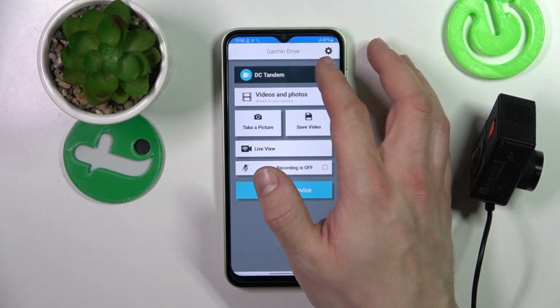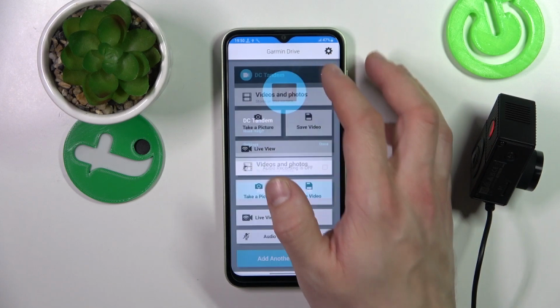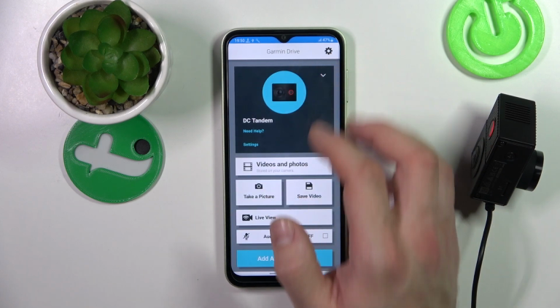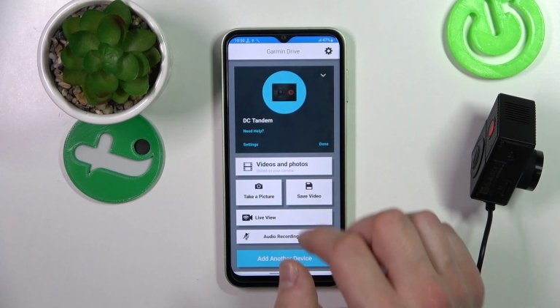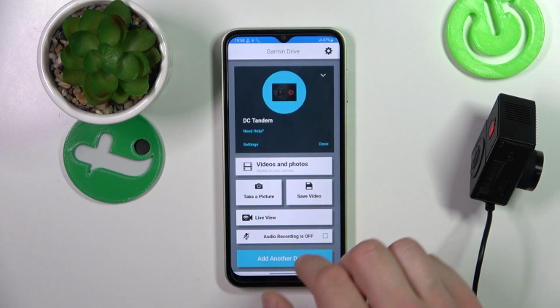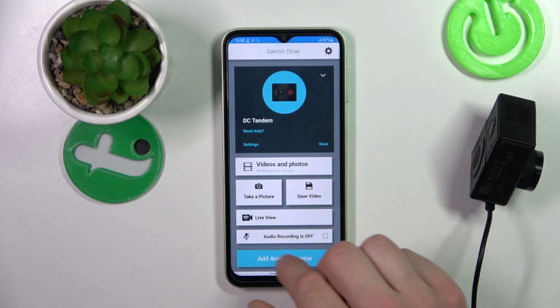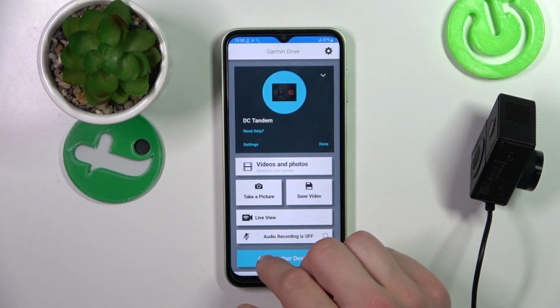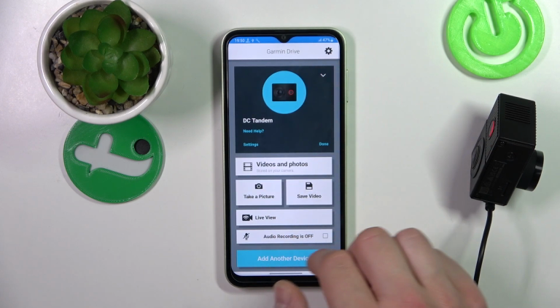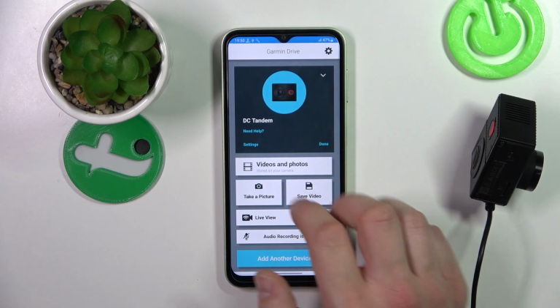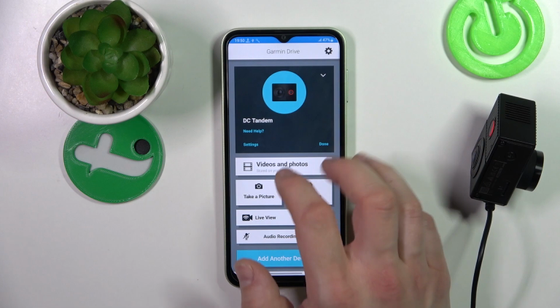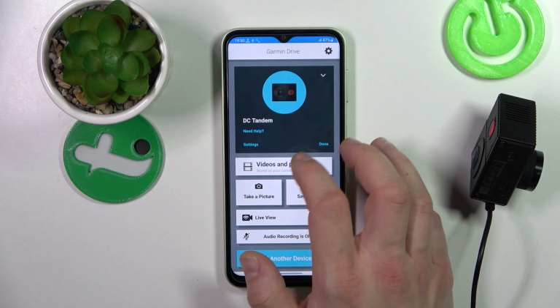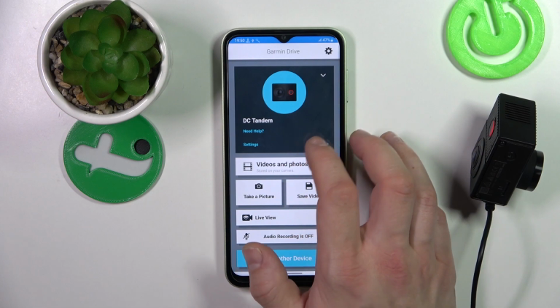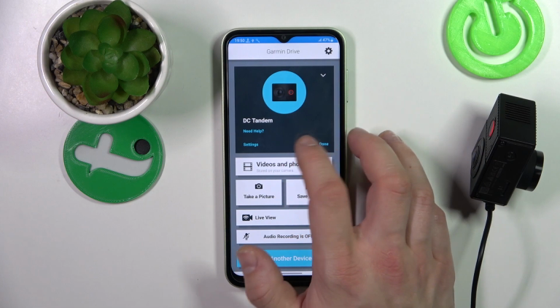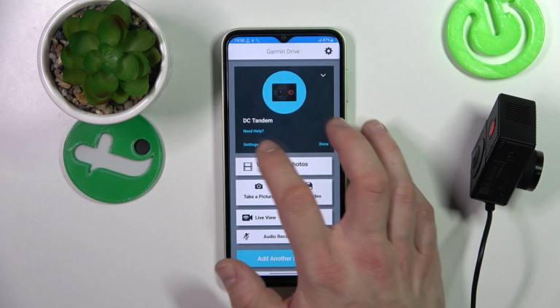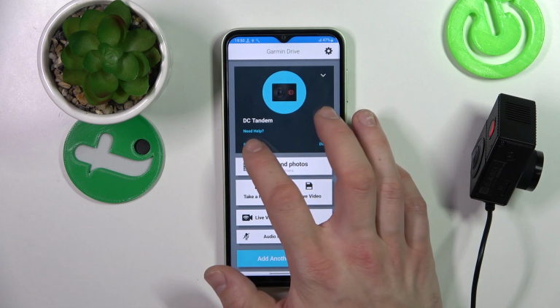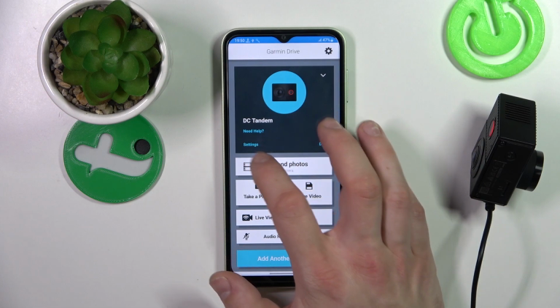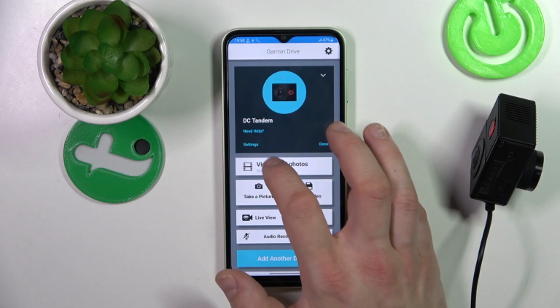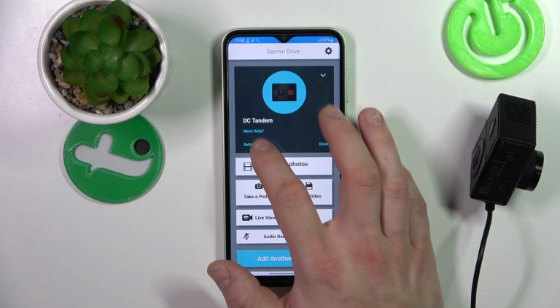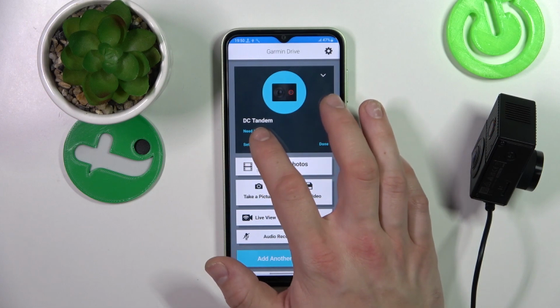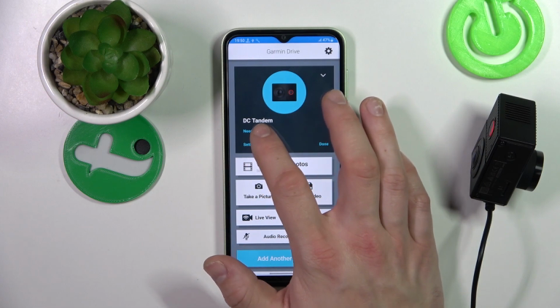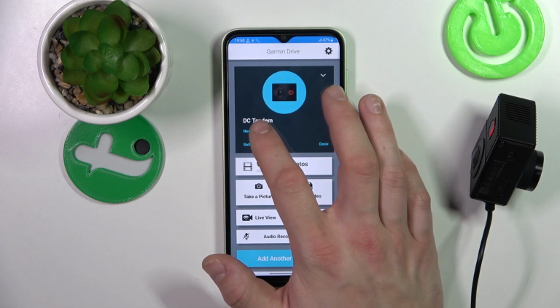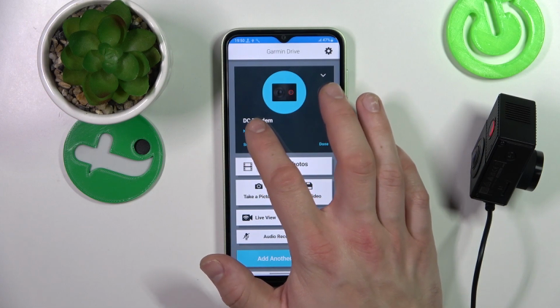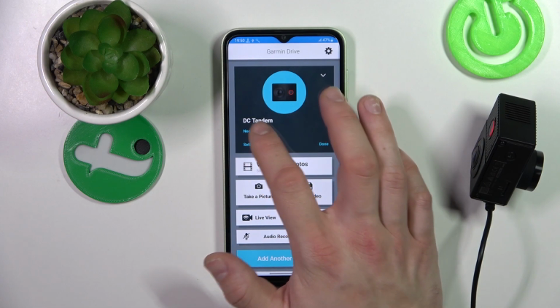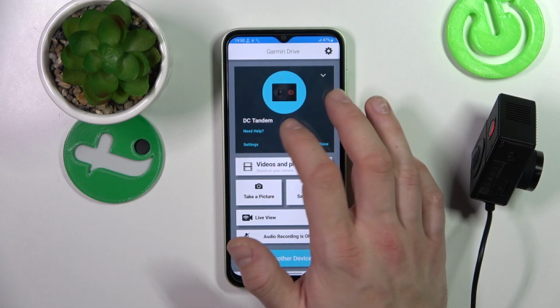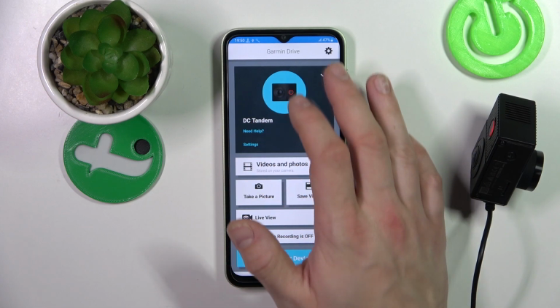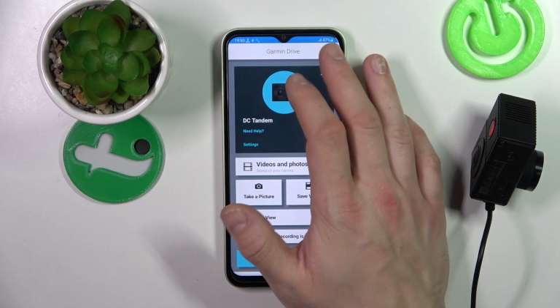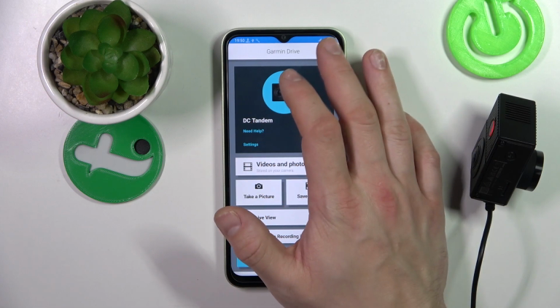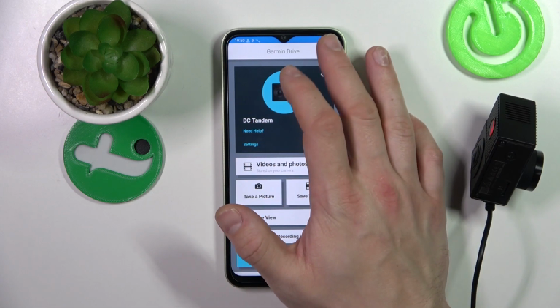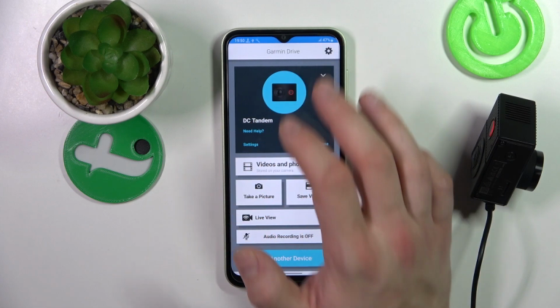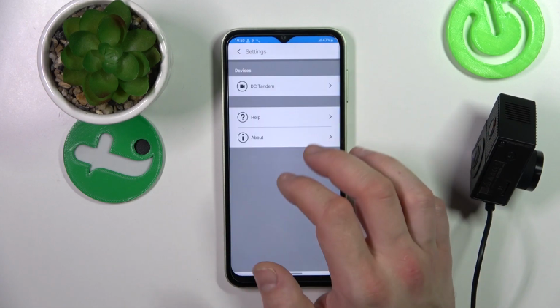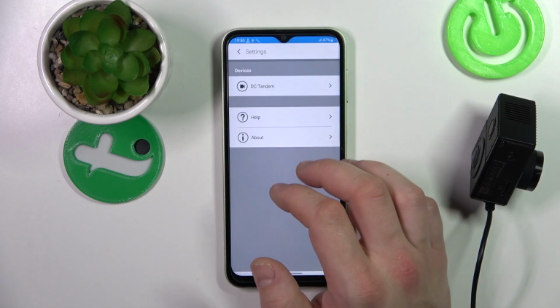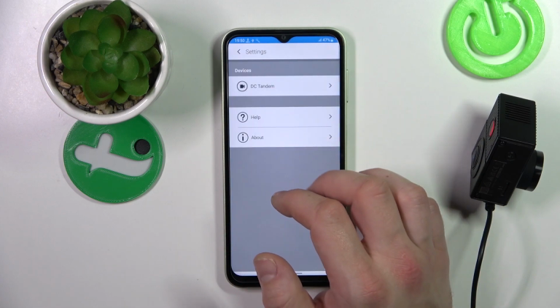Then you can add another device, search for help, and go to settings.